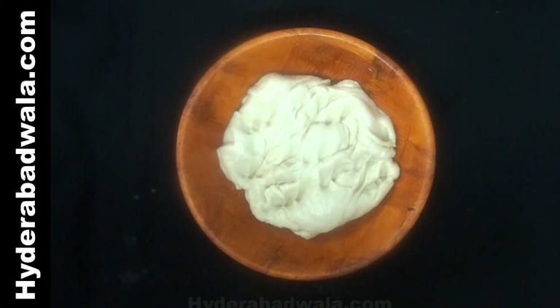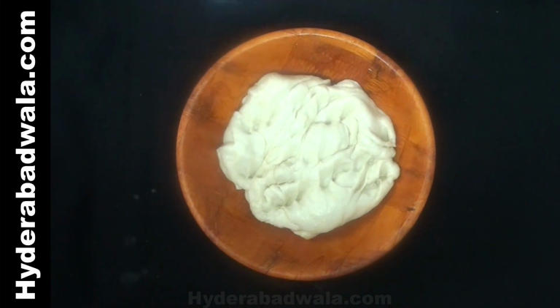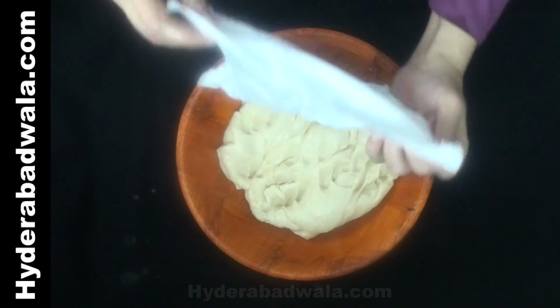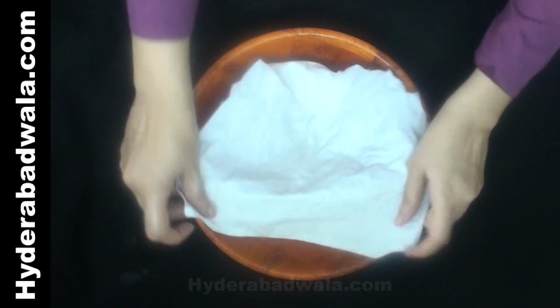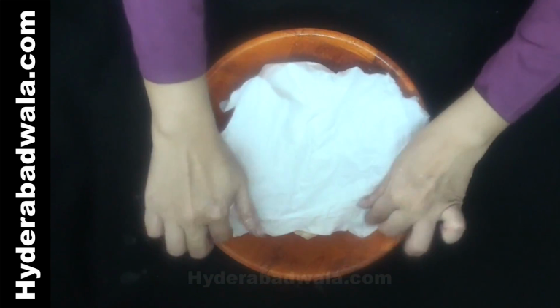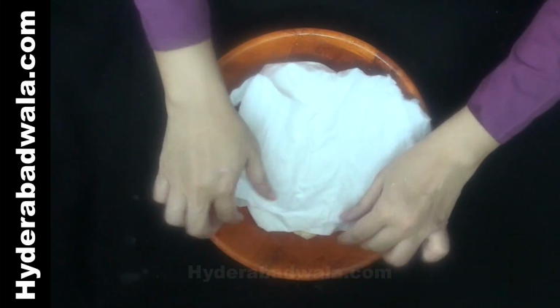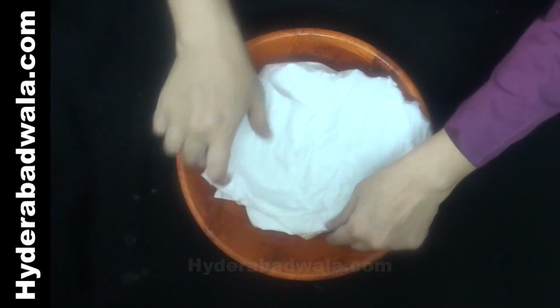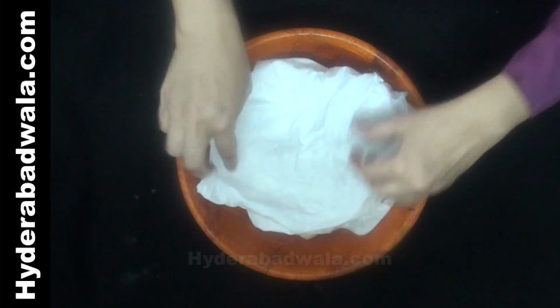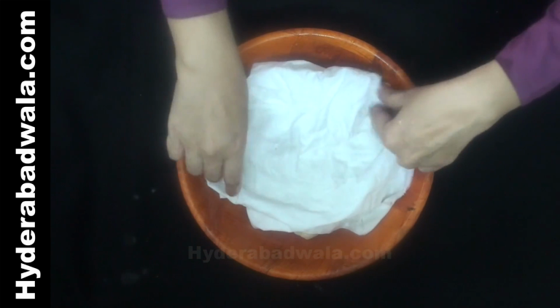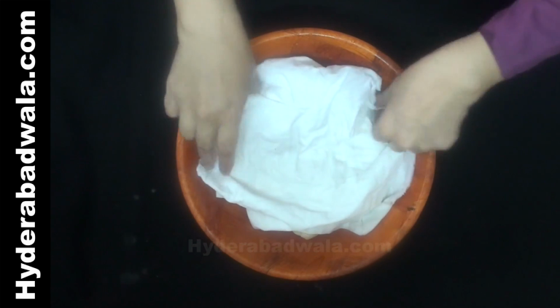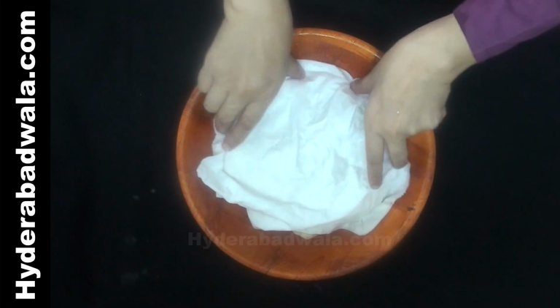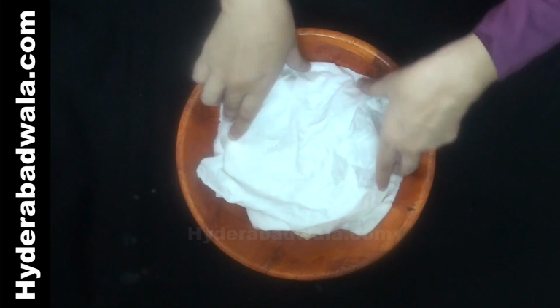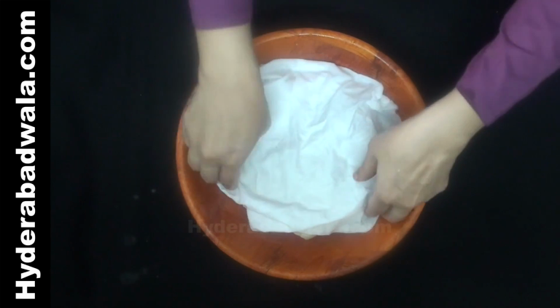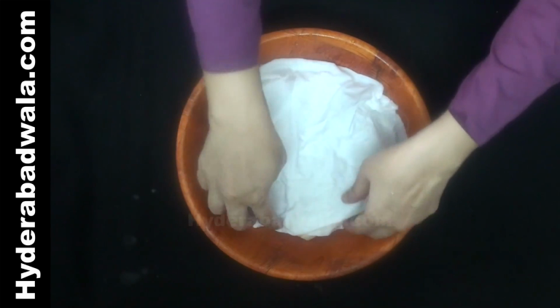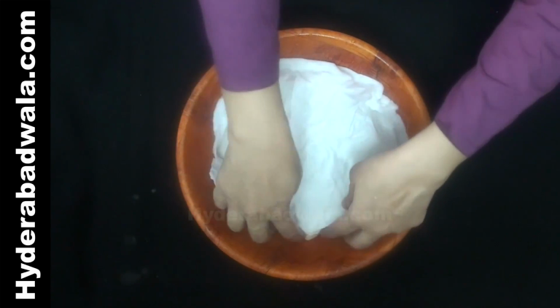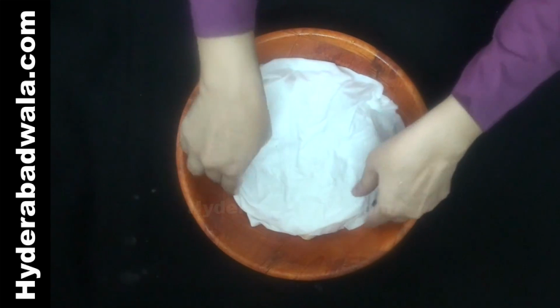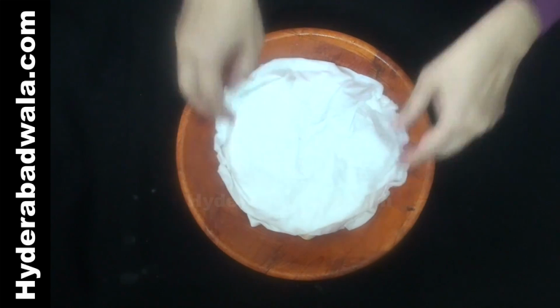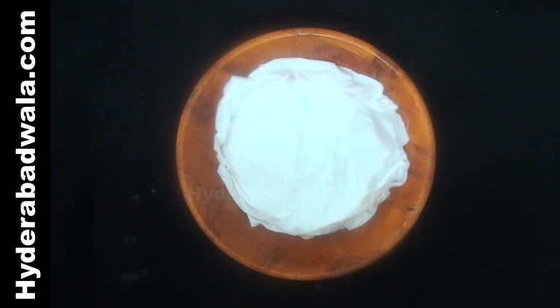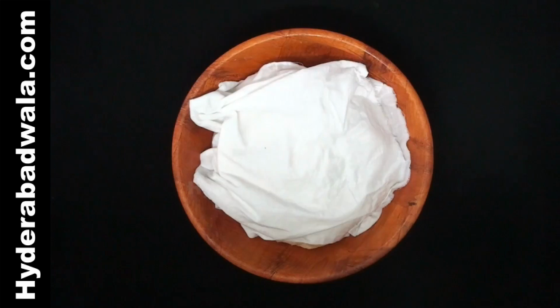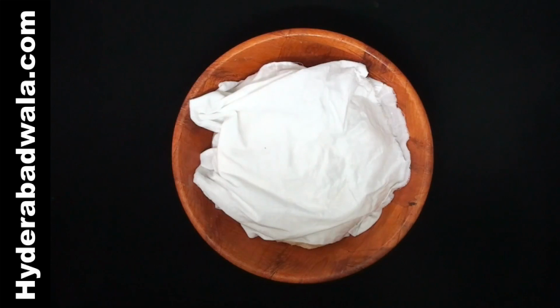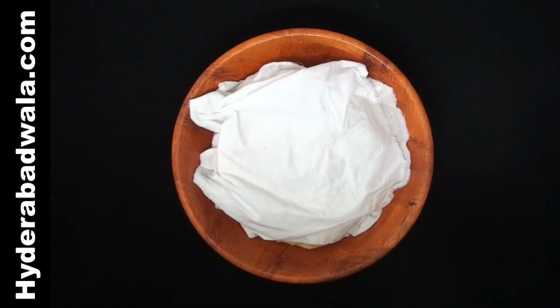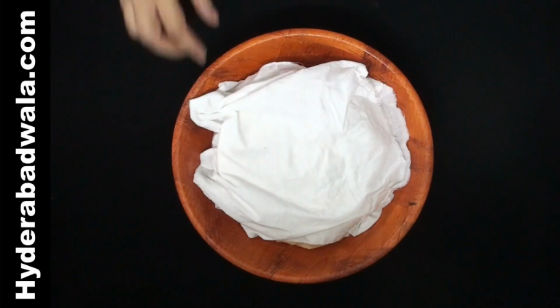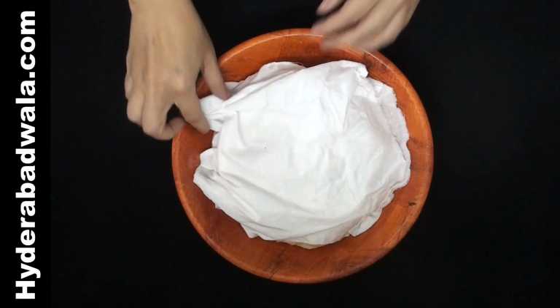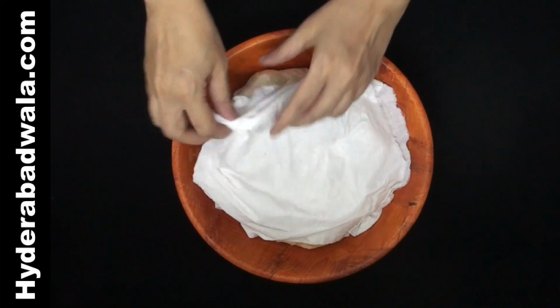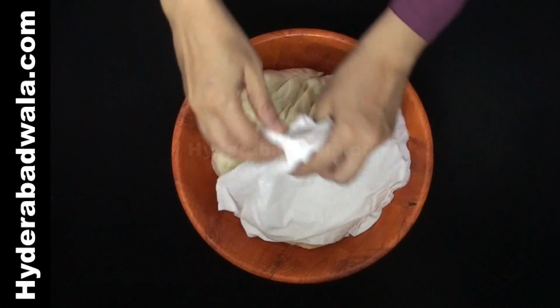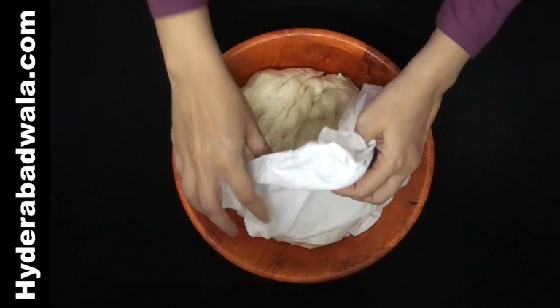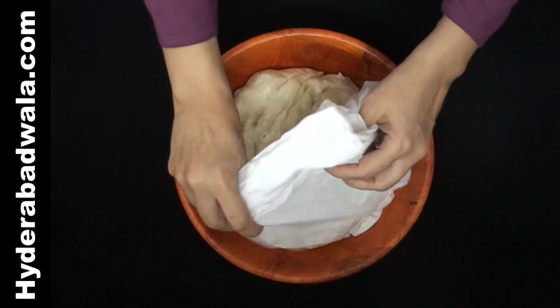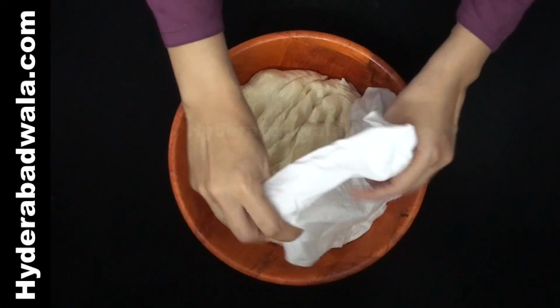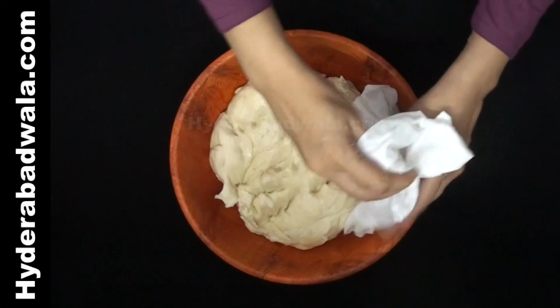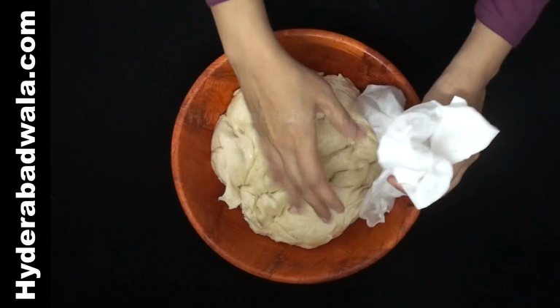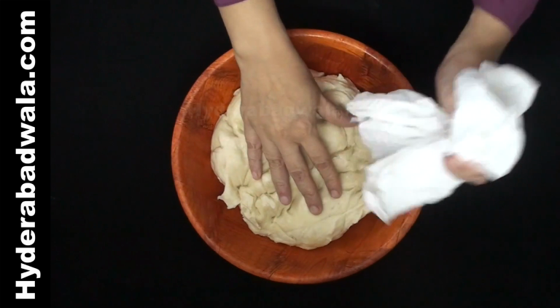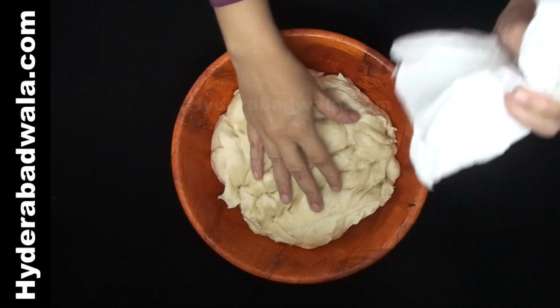Cover with a damp cloth and leave this for about 2 hours. When the dough rises, press it to remove the air.